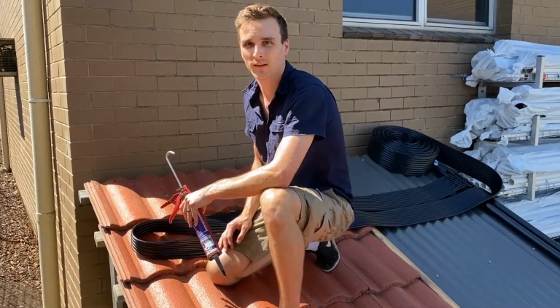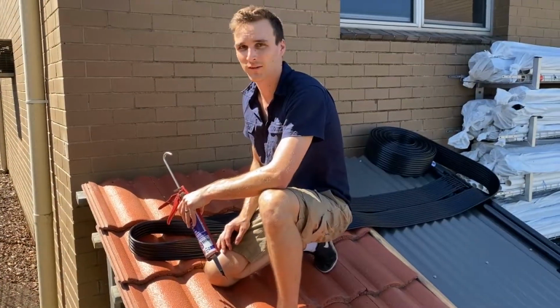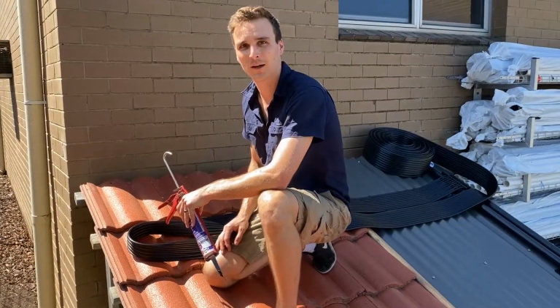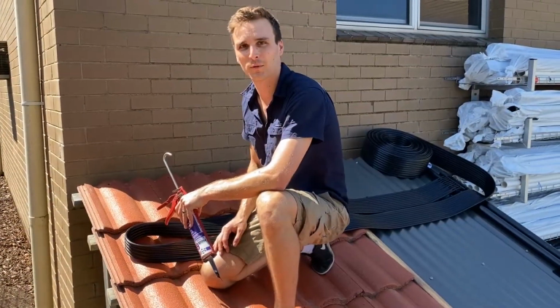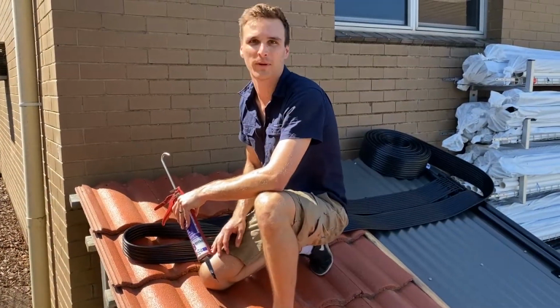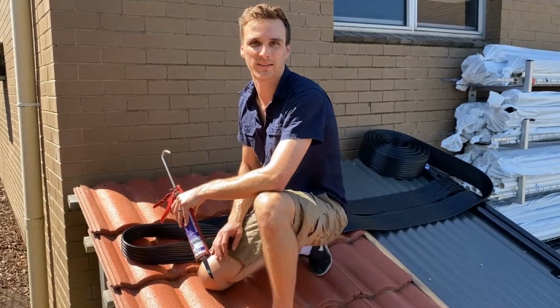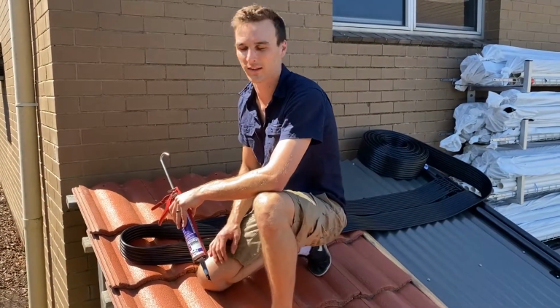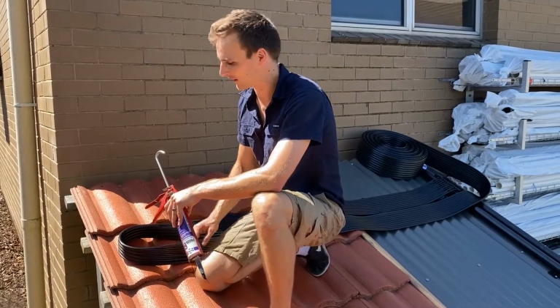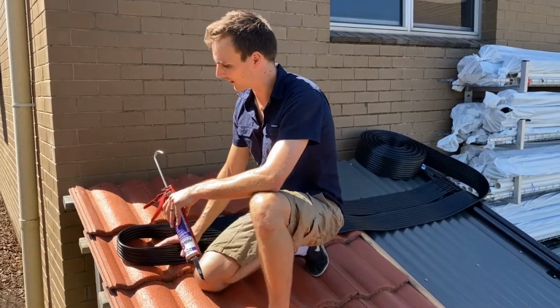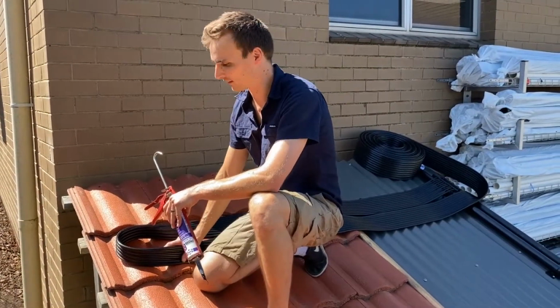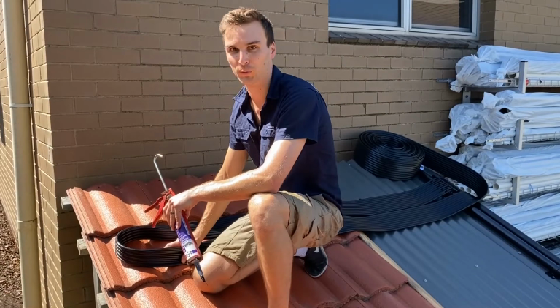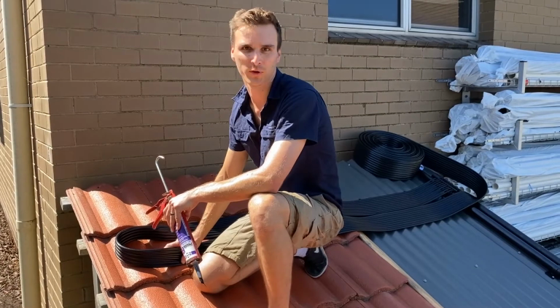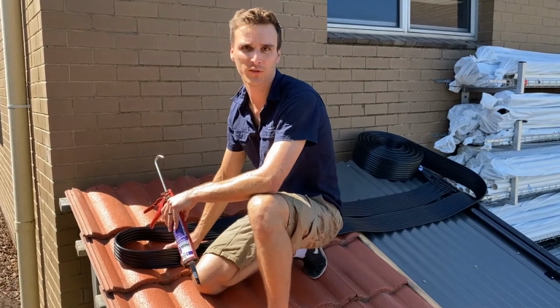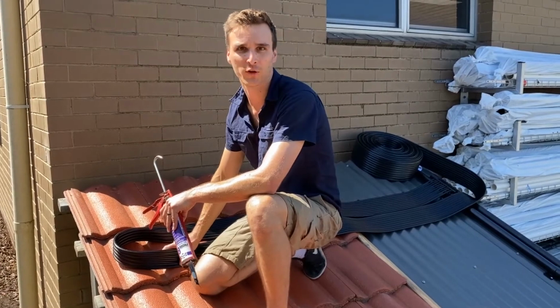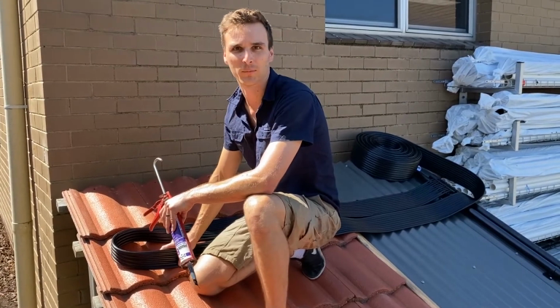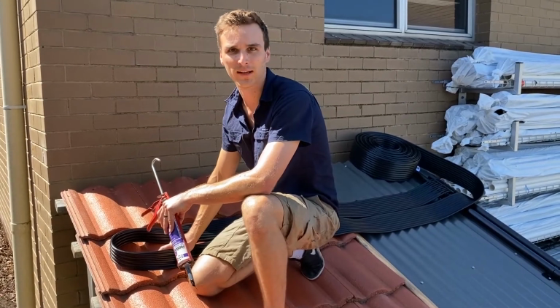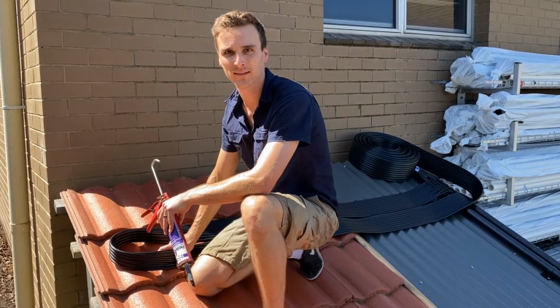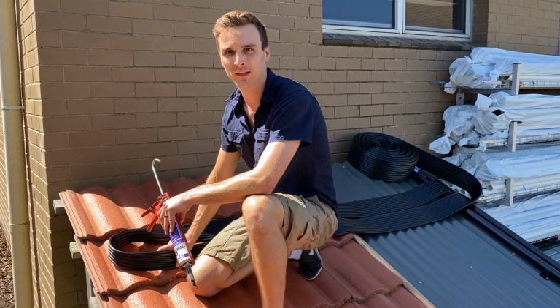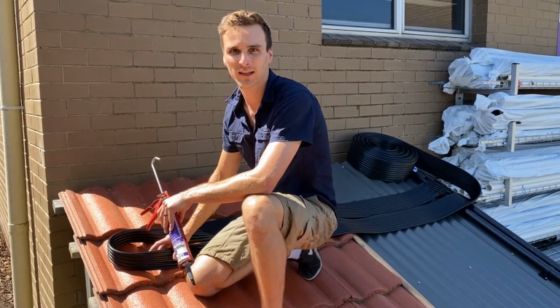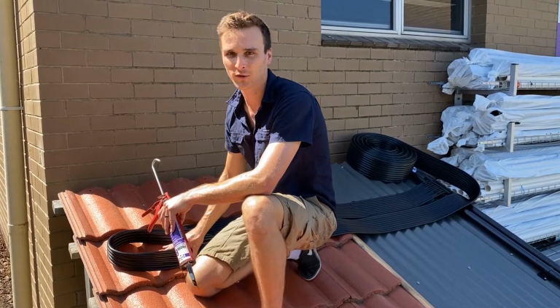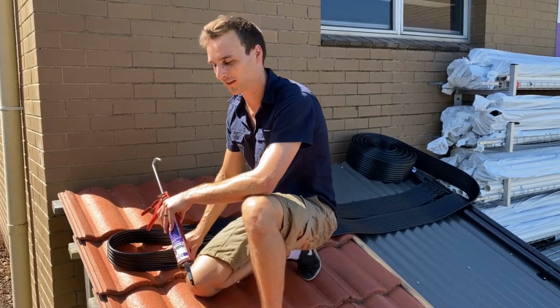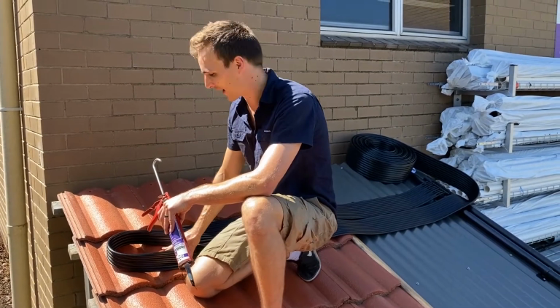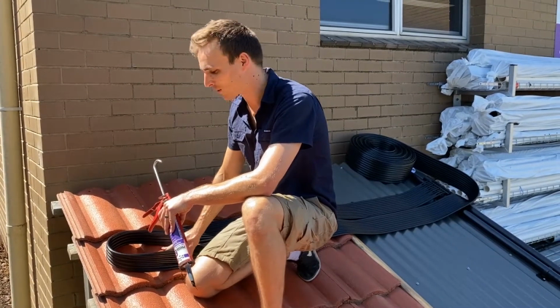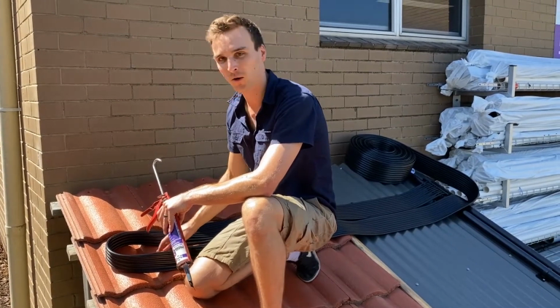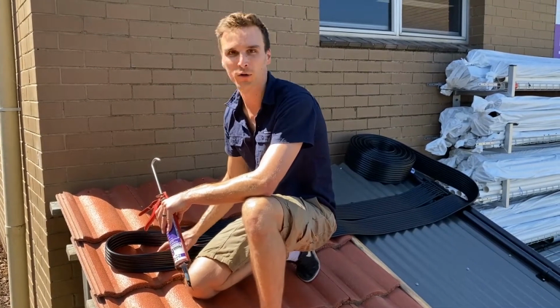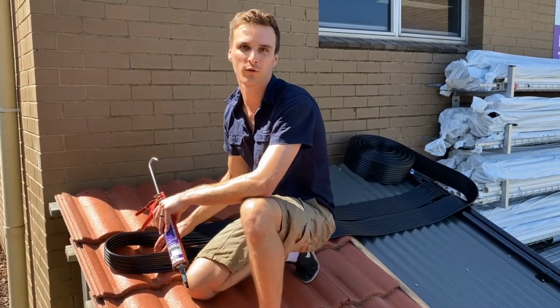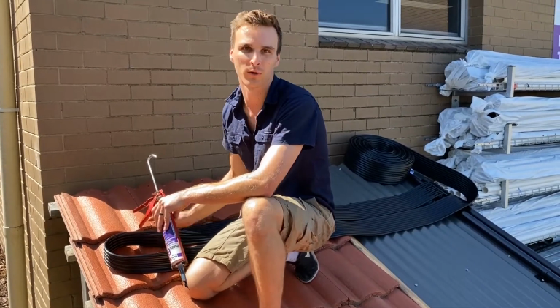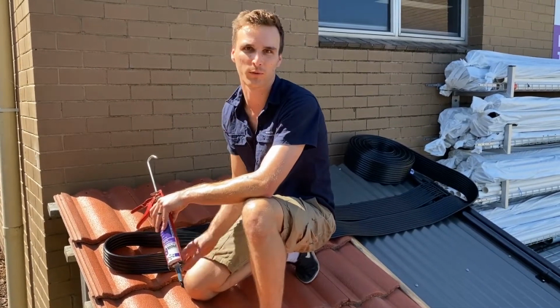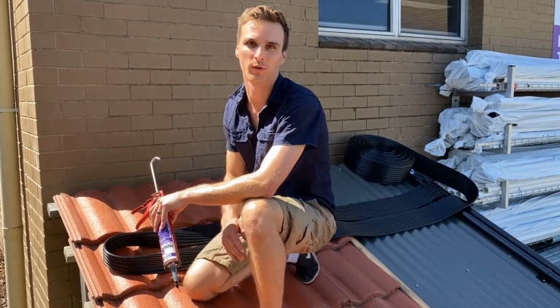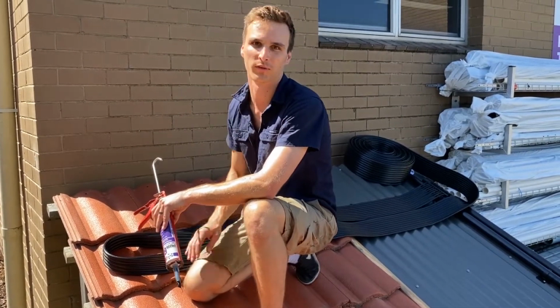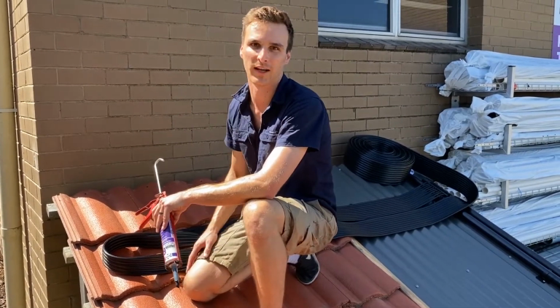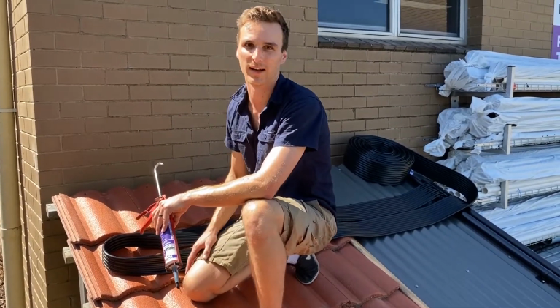I'm now going to put a bead of silicon underneath this loop of turns to secure it in place. You can do this now, or you can do it once all the coils are laid out.